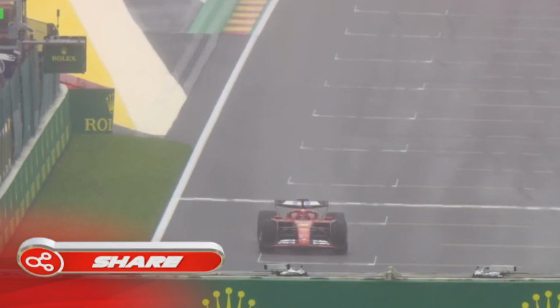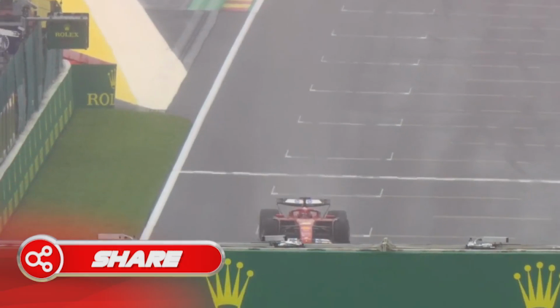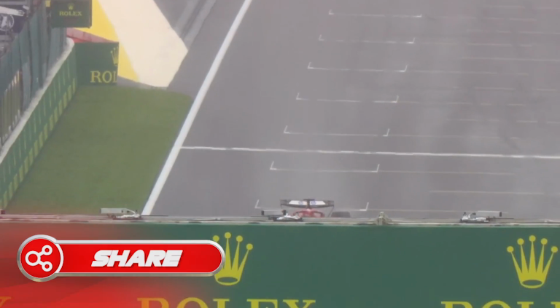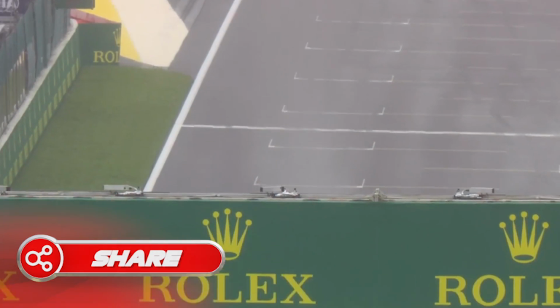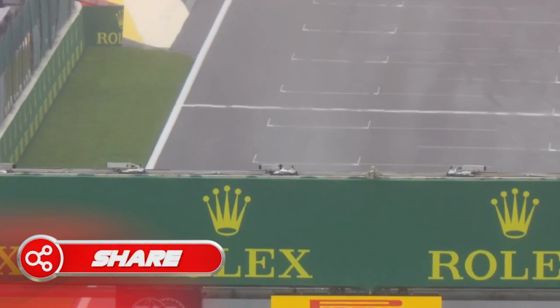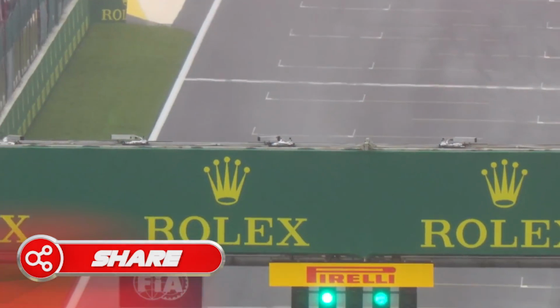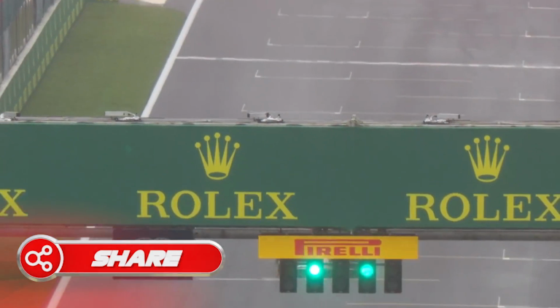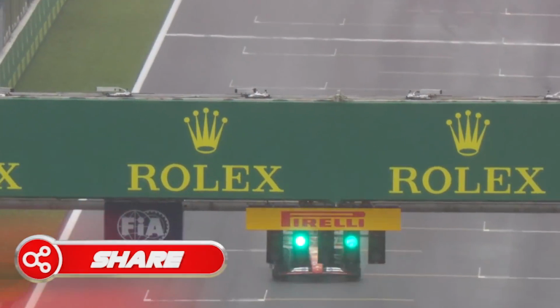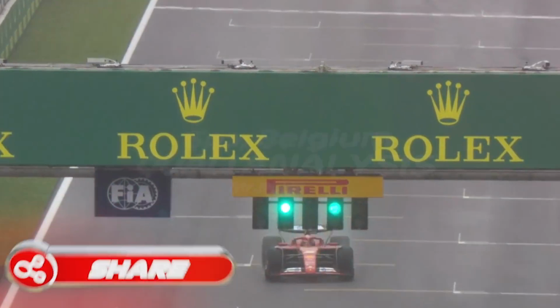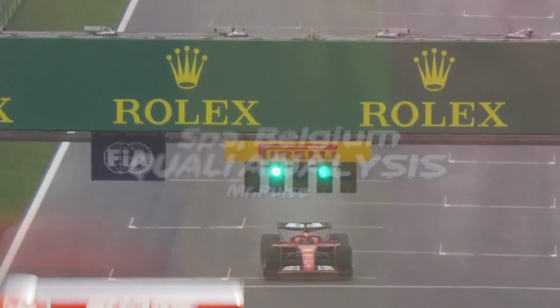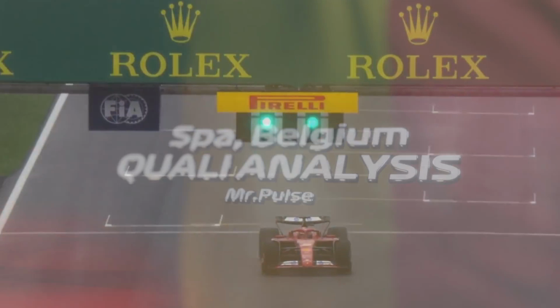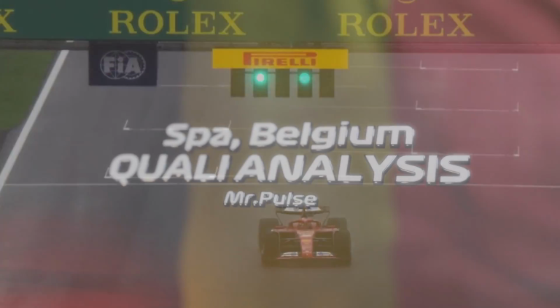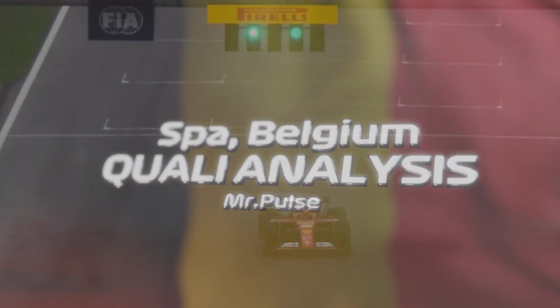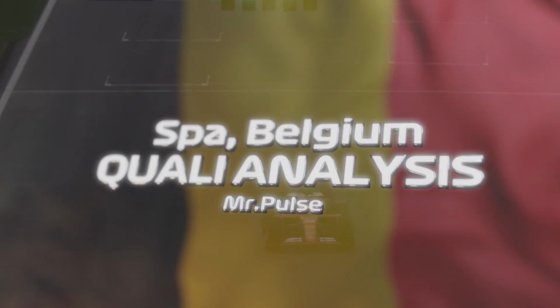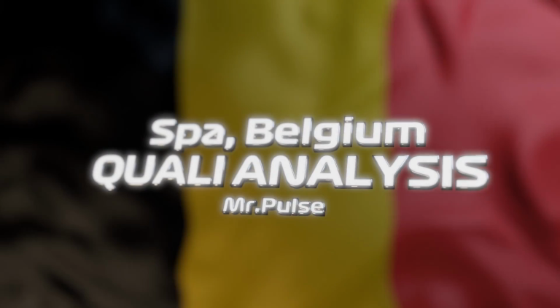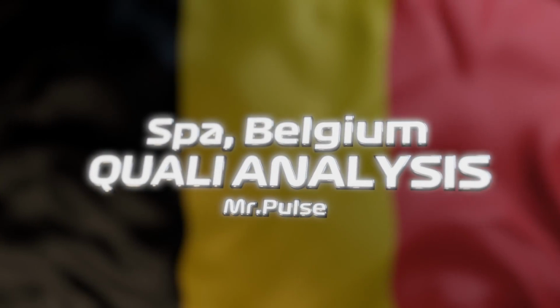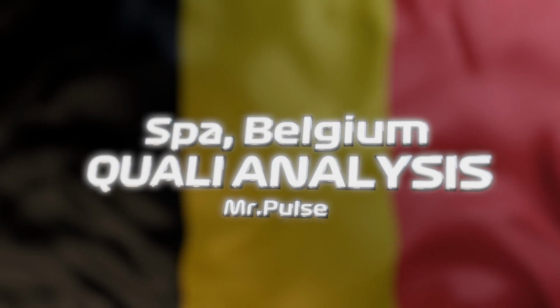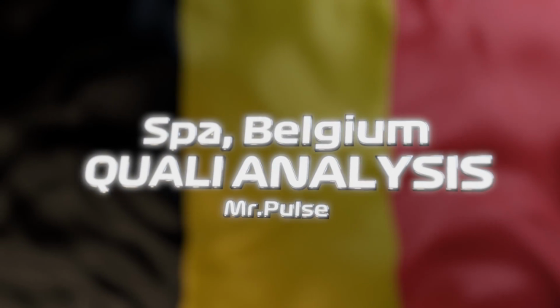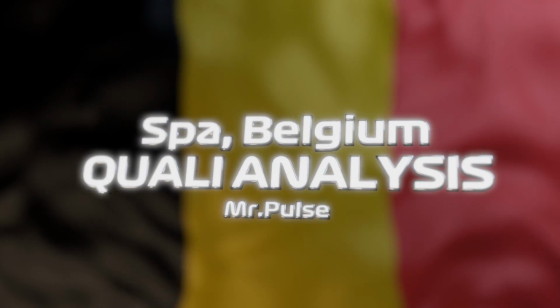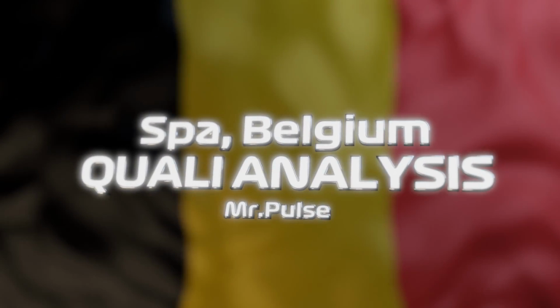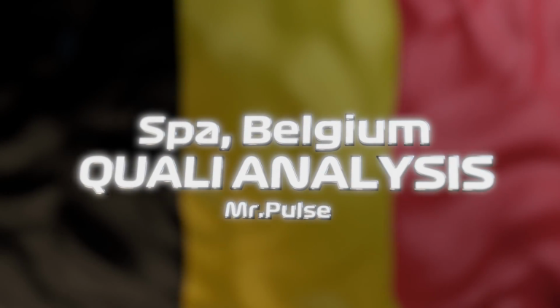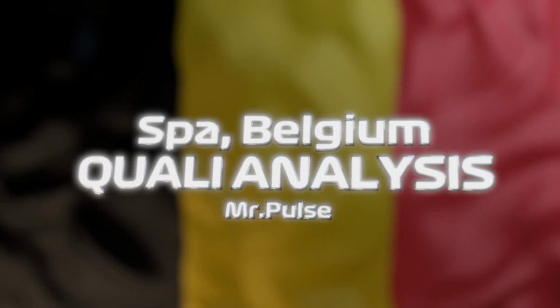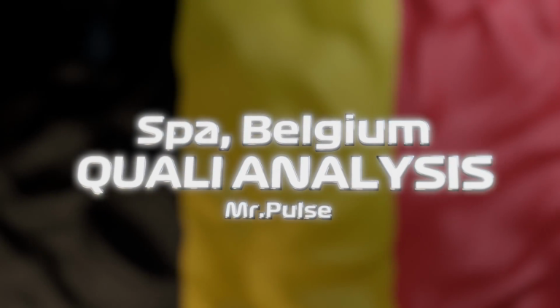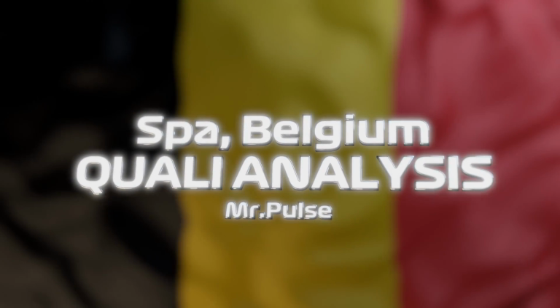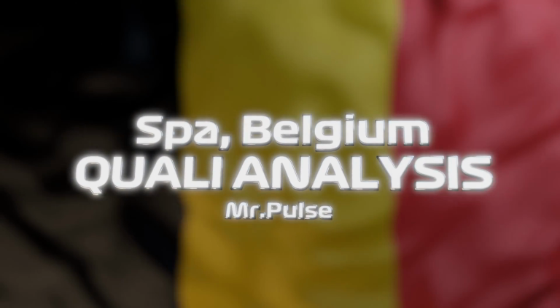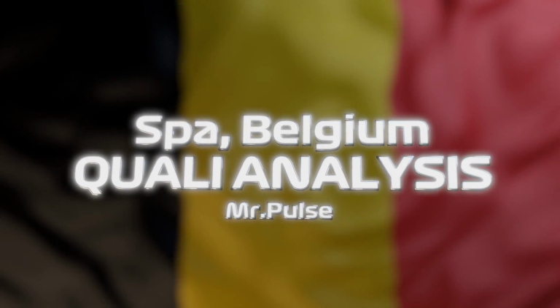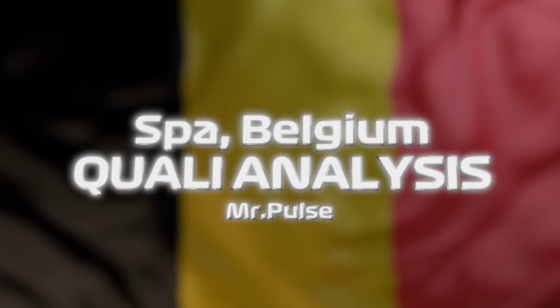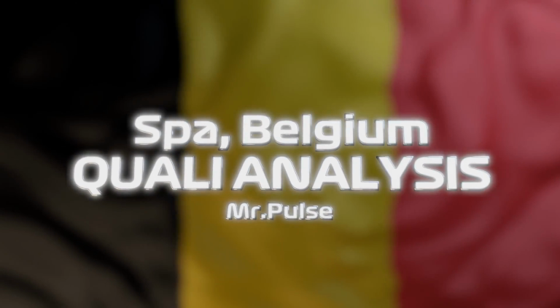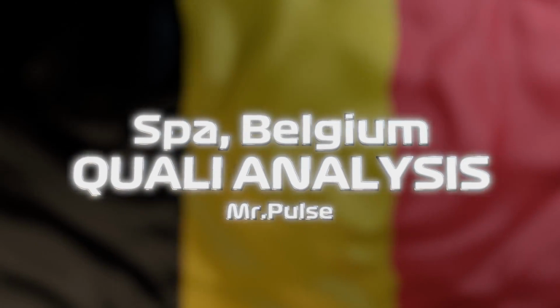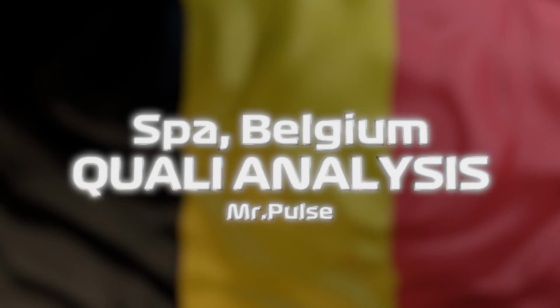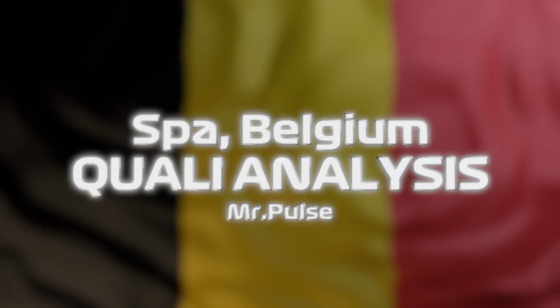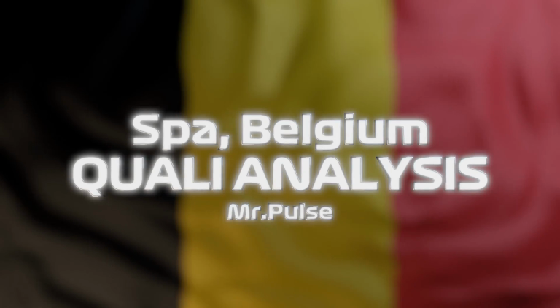But what did we learn? In today's video I'm going to be doing a data analysis from qualifying.